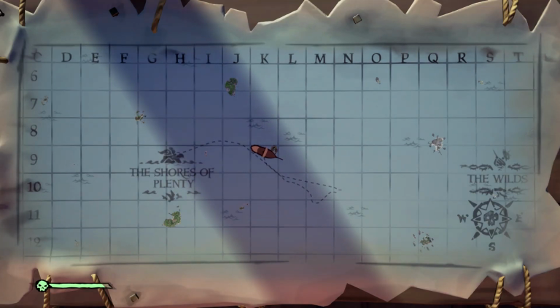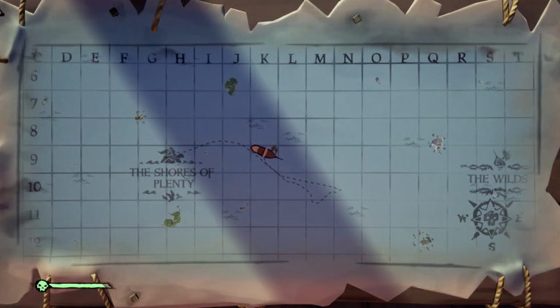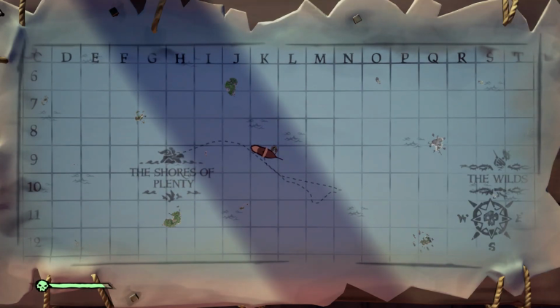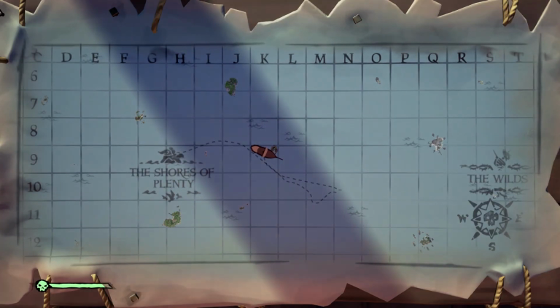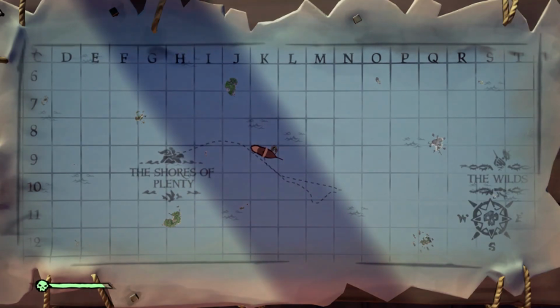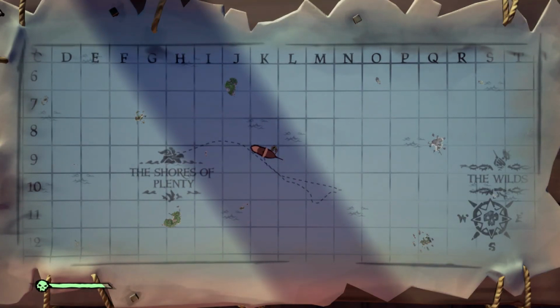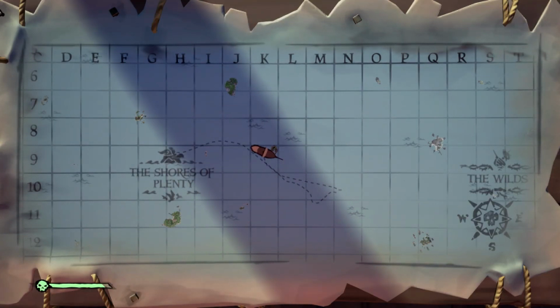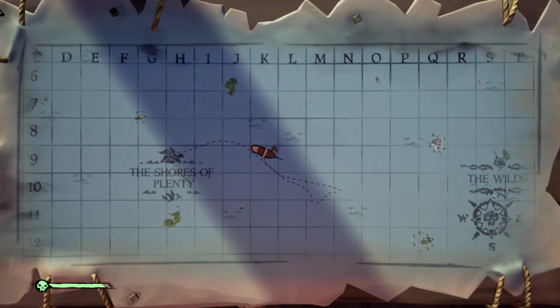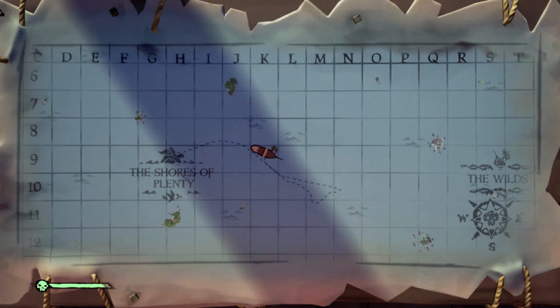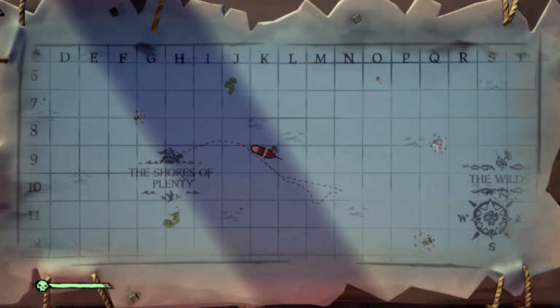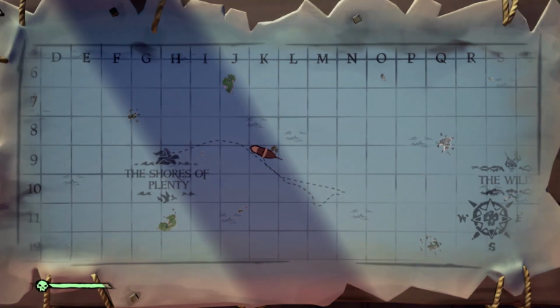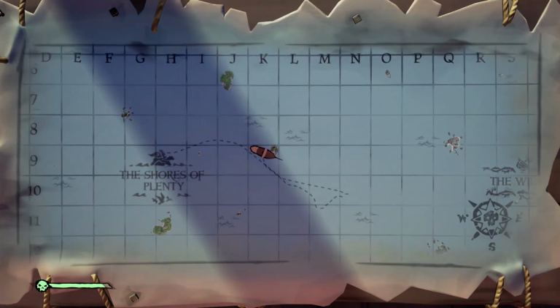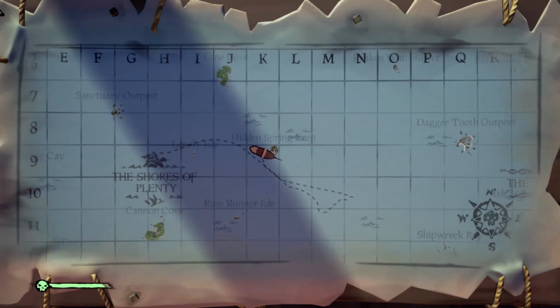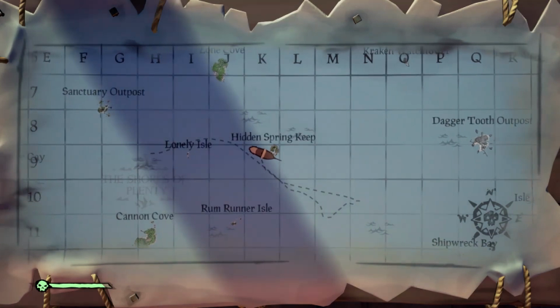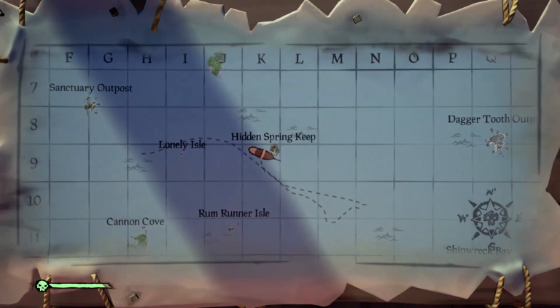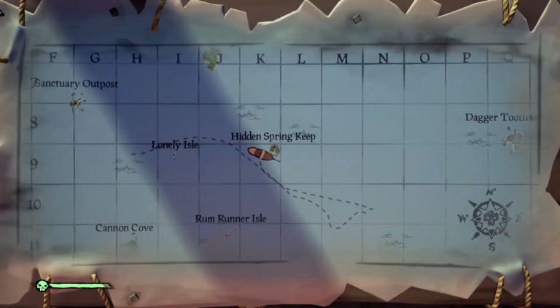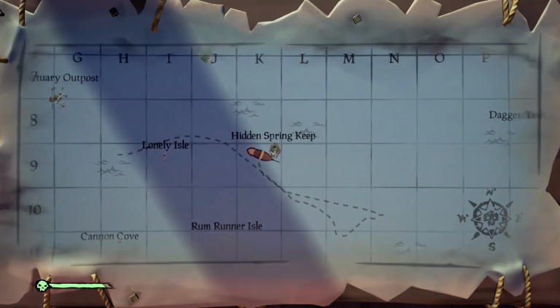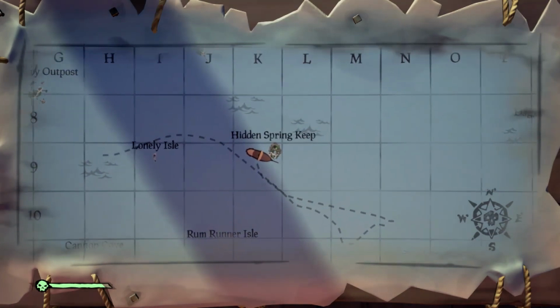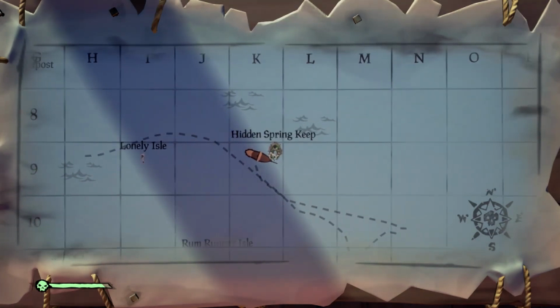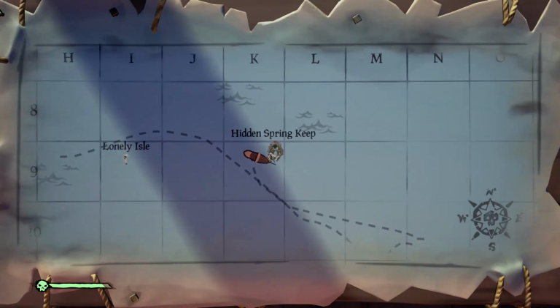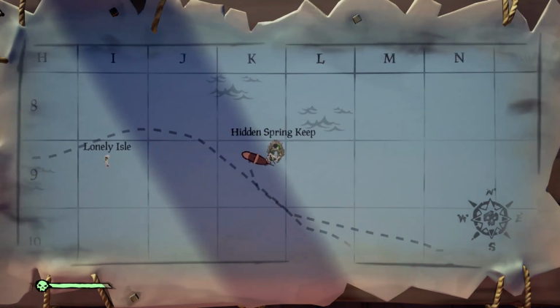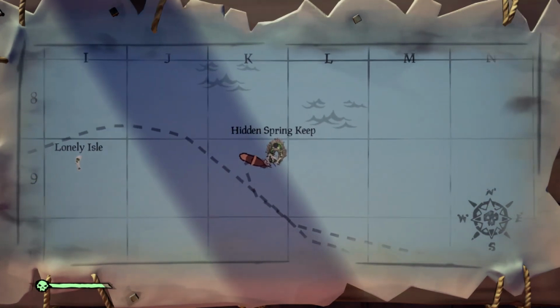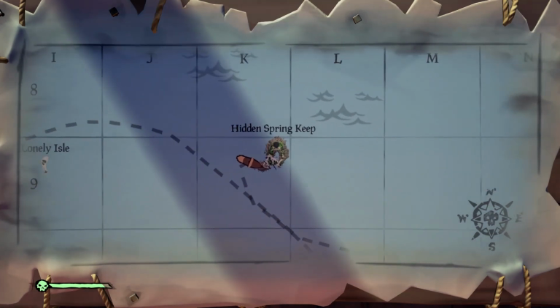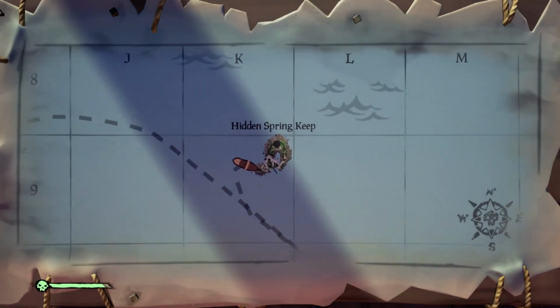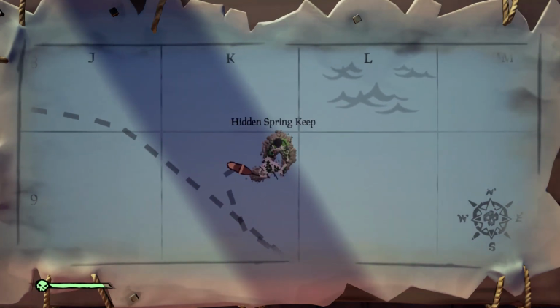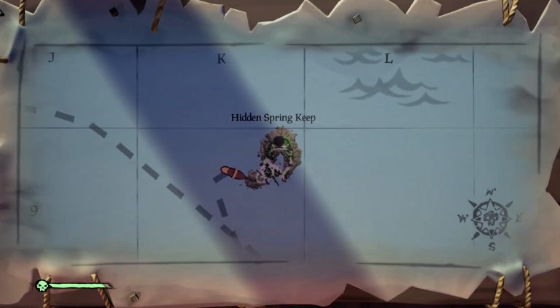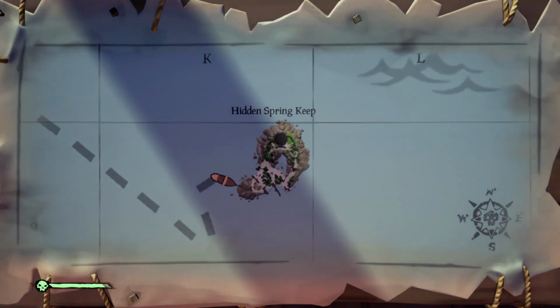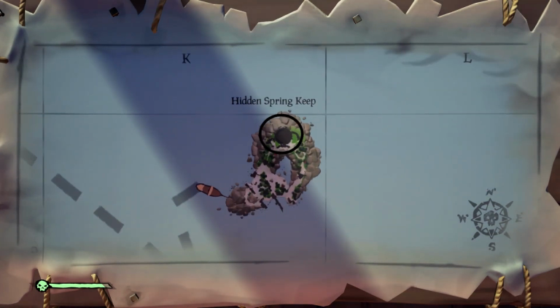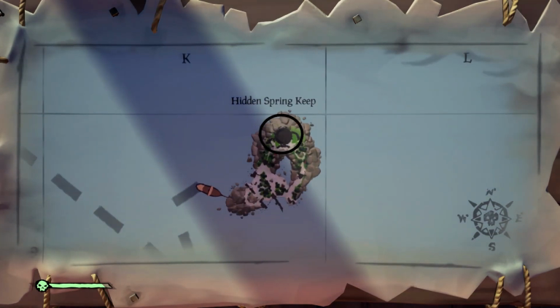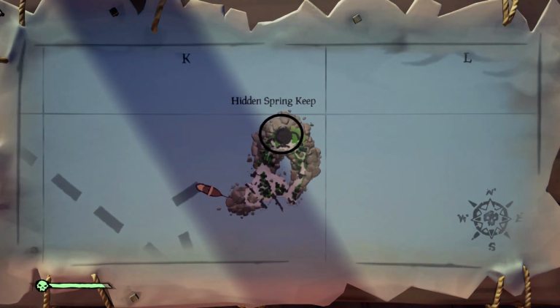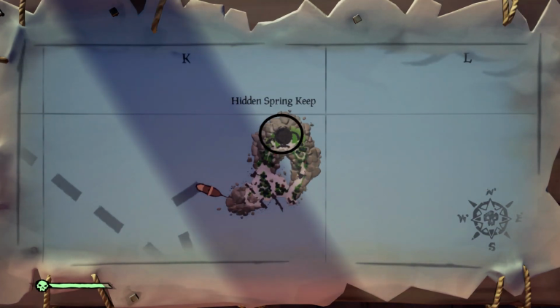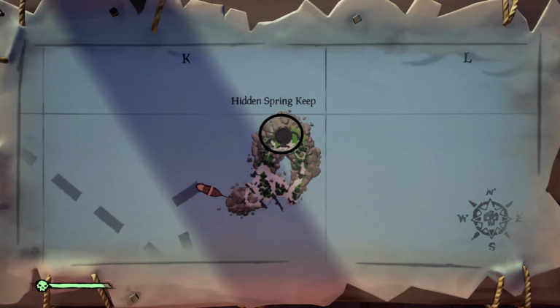We will be heading to Hidden Spring Keep on K9. The throne will be found at the very top of the fort. I recommend using the cannons on the watchtowers for a more stable shot.